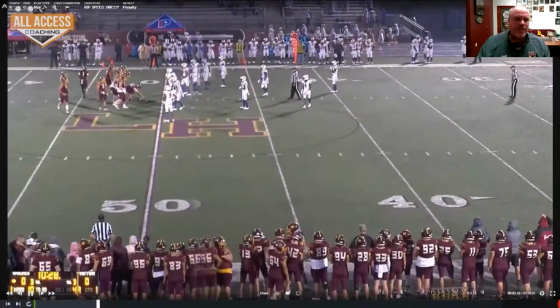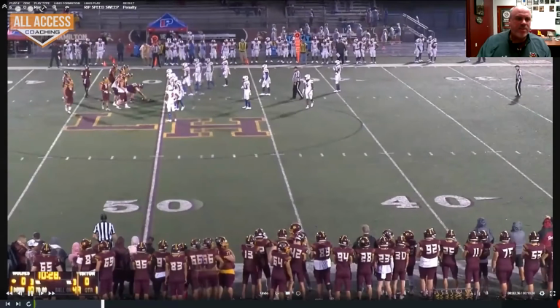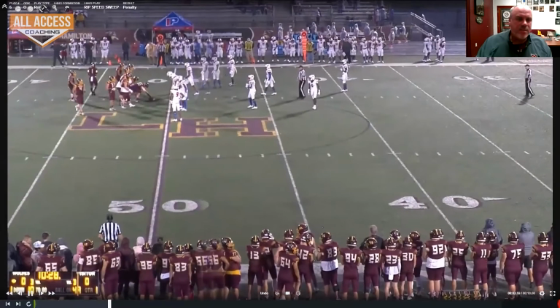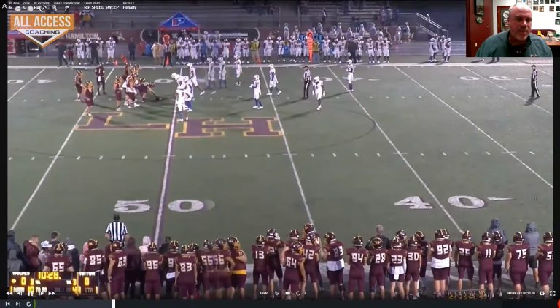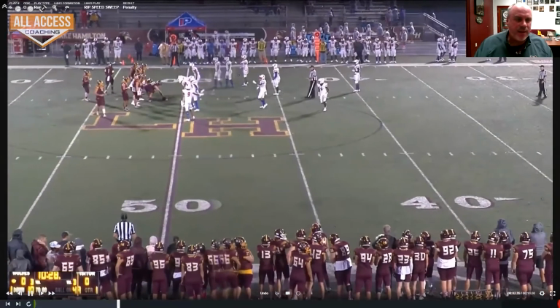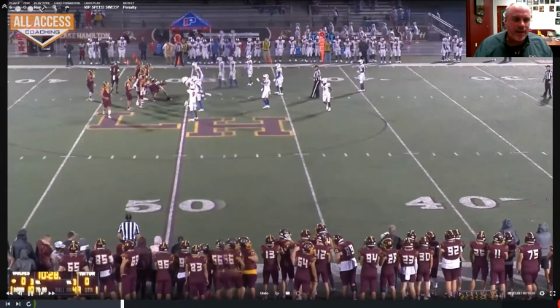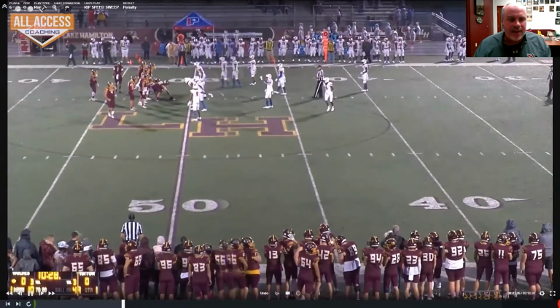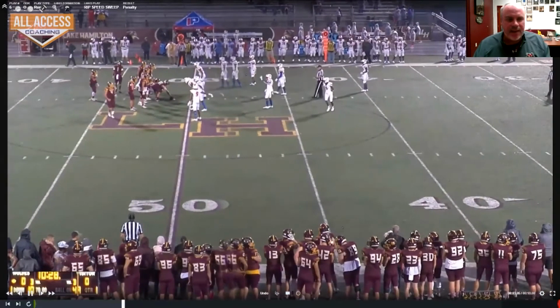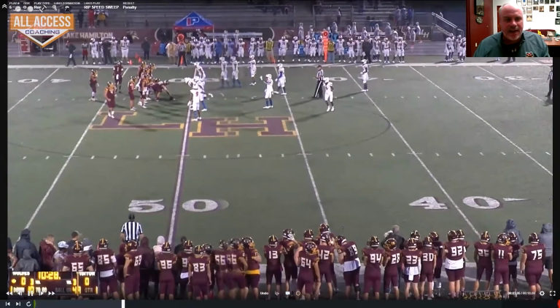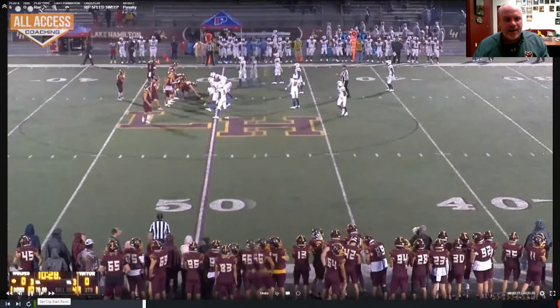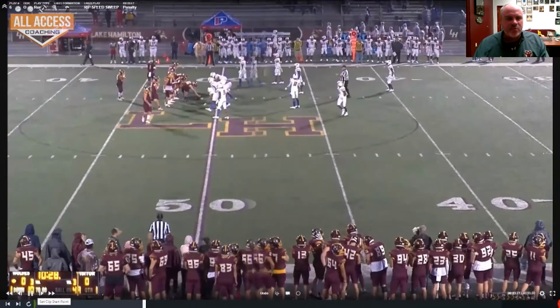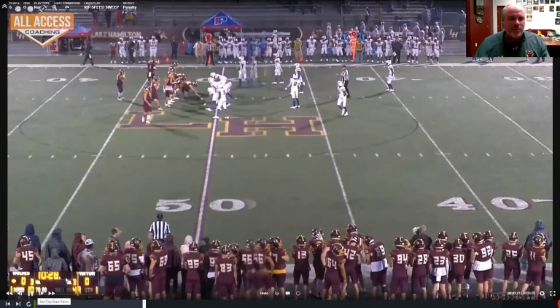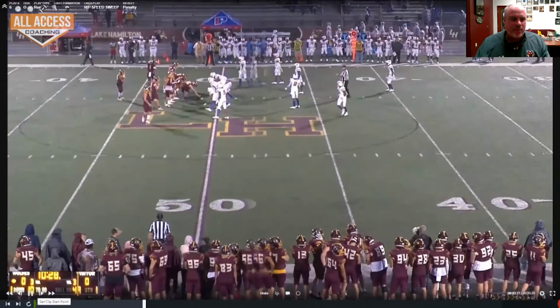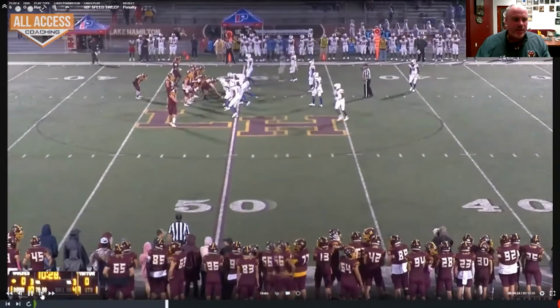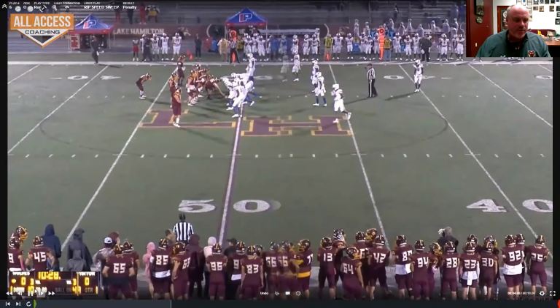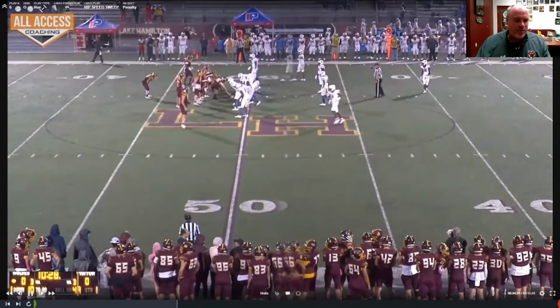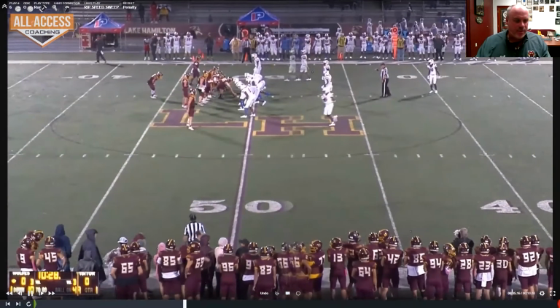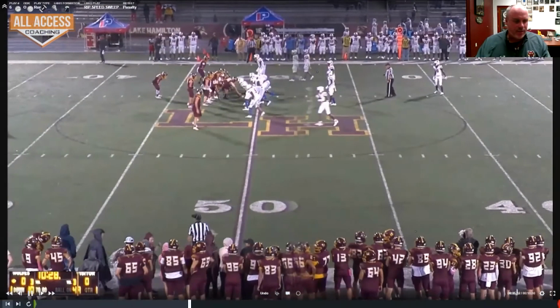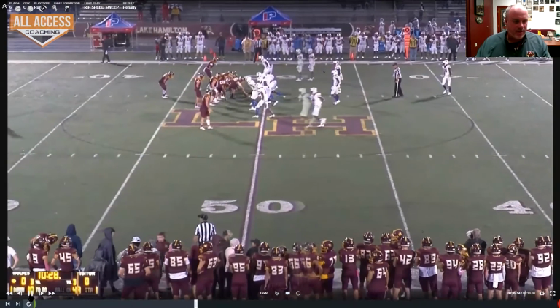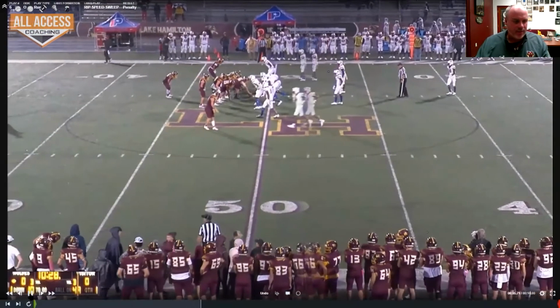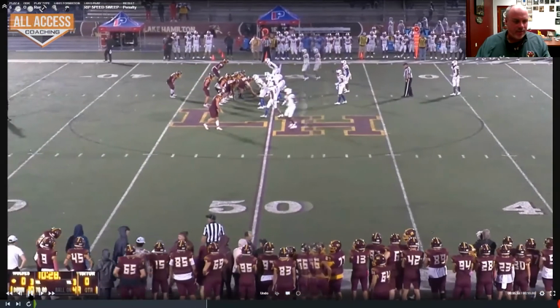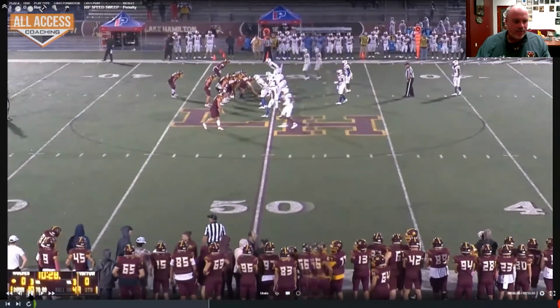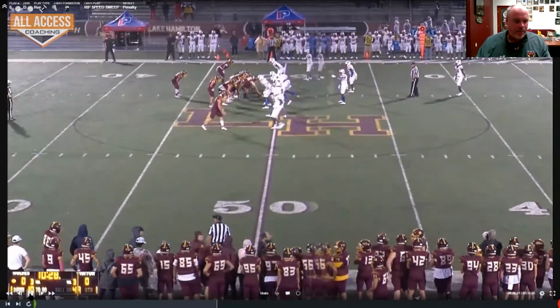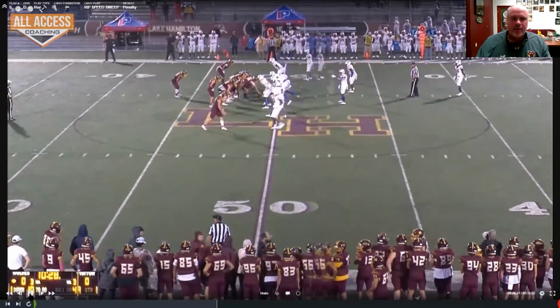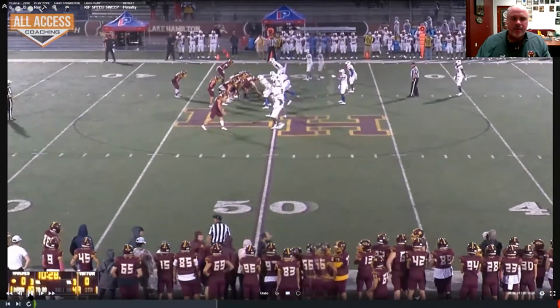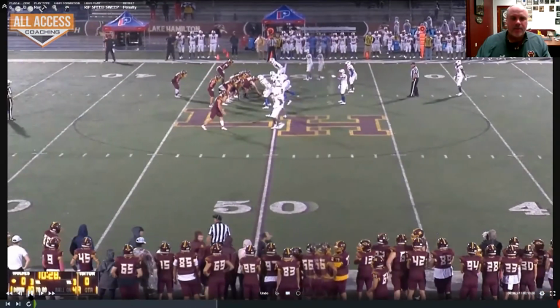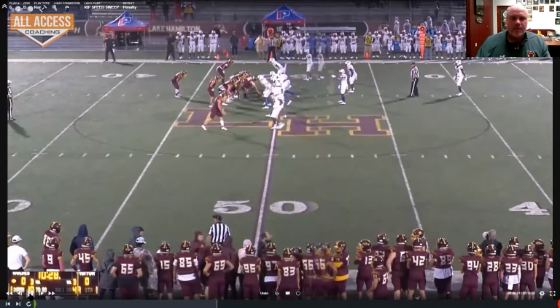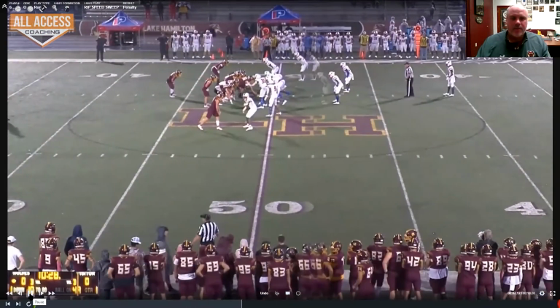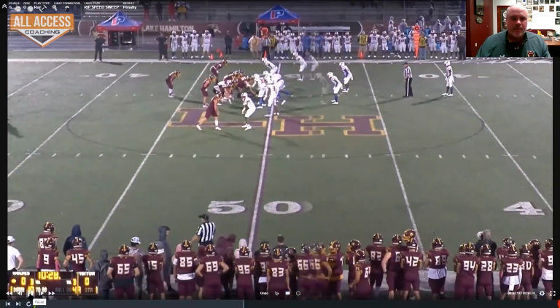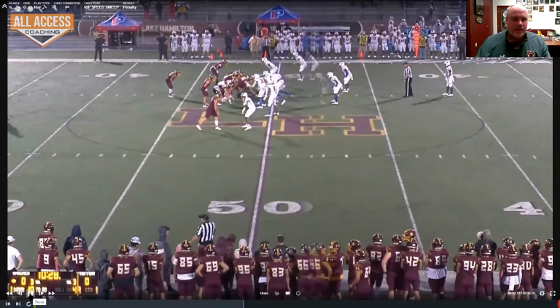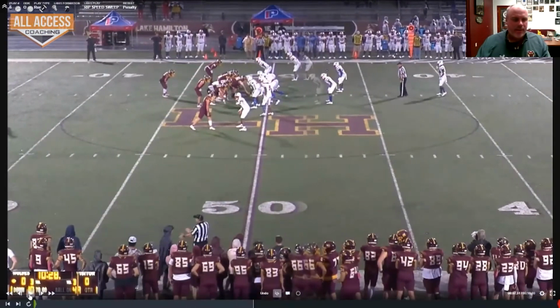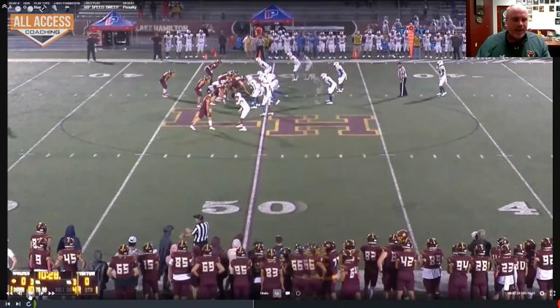This is a team that had nine Division I players on it. Nine.